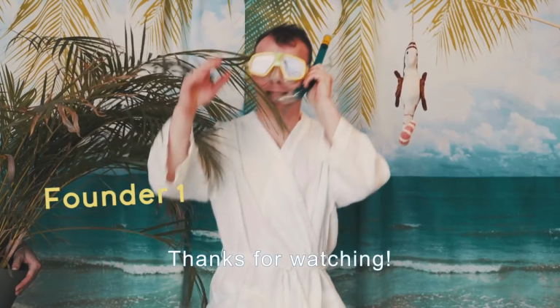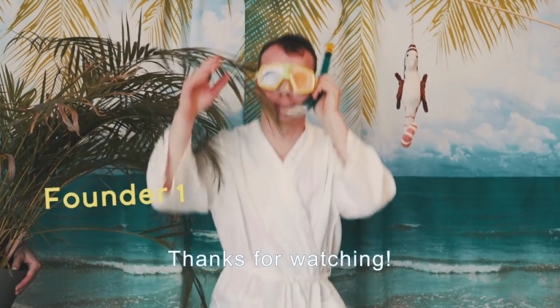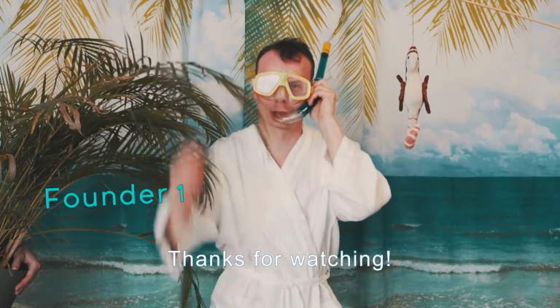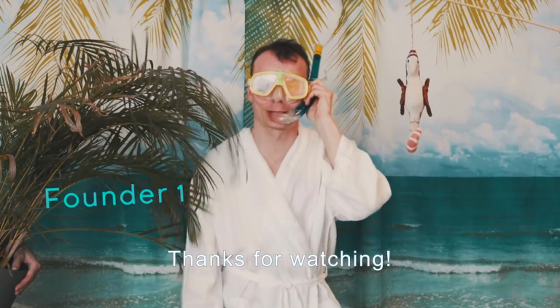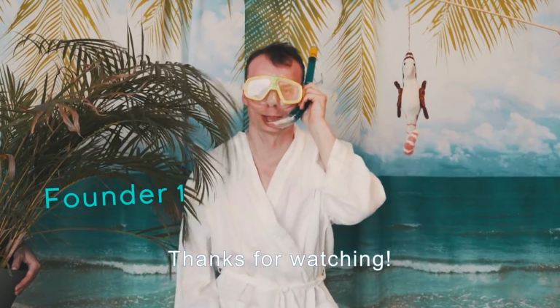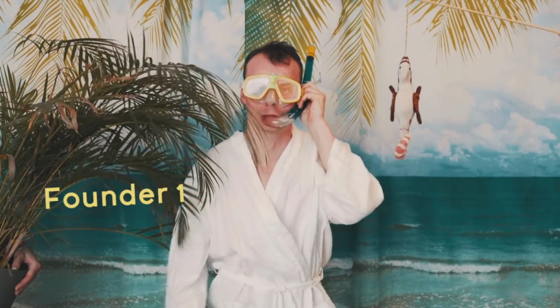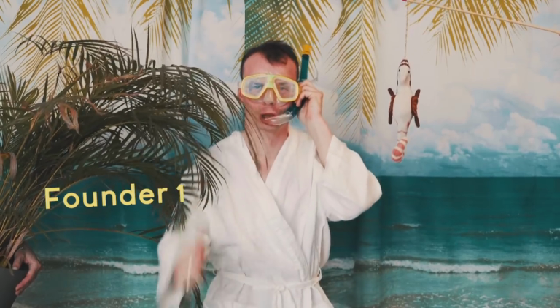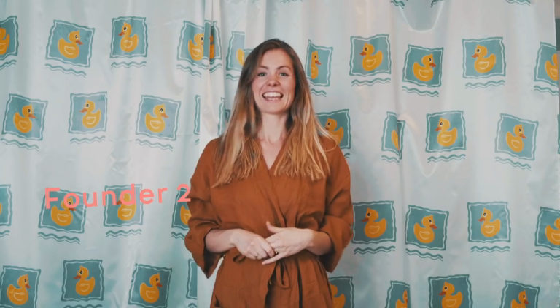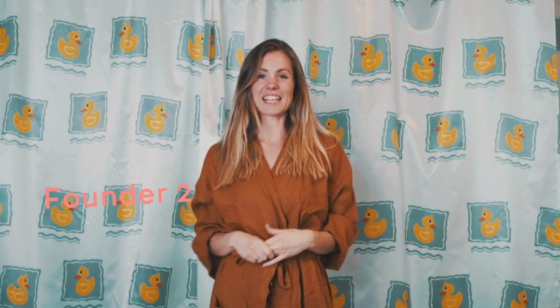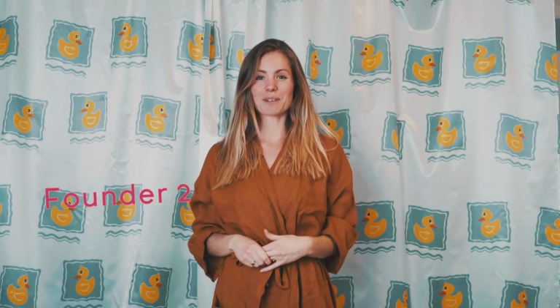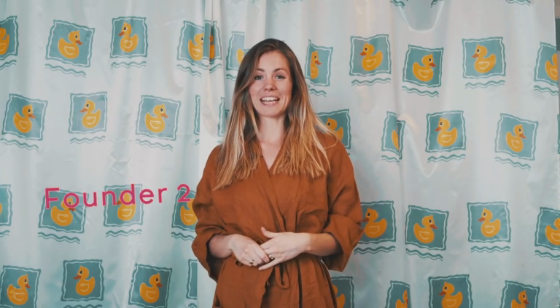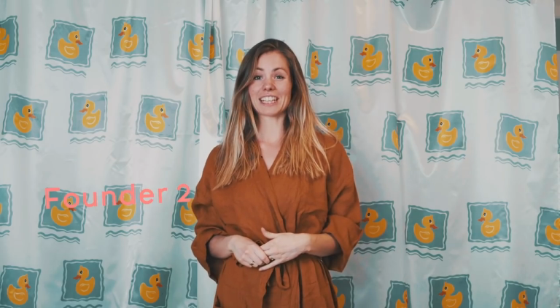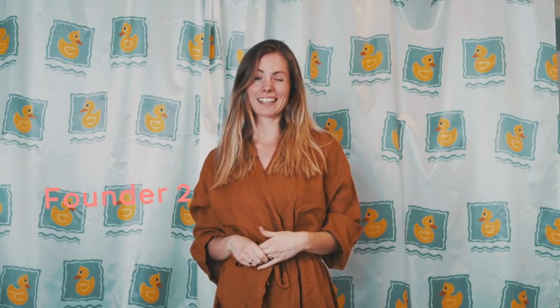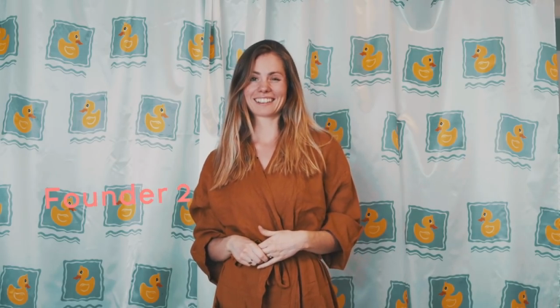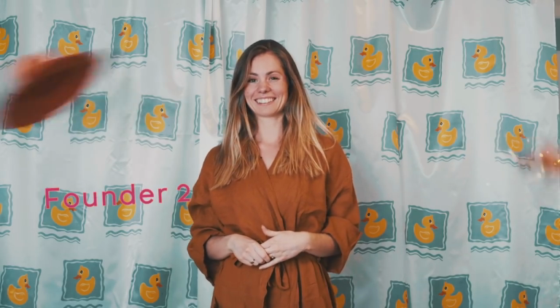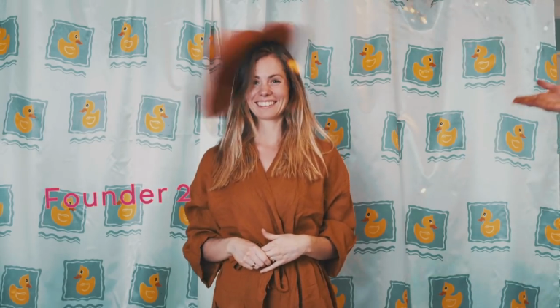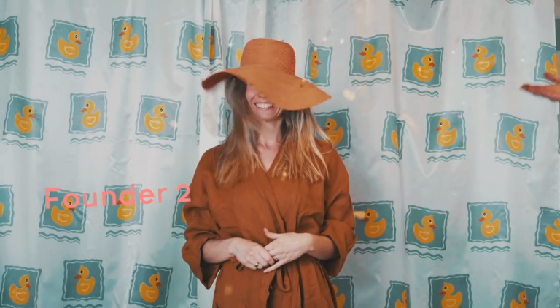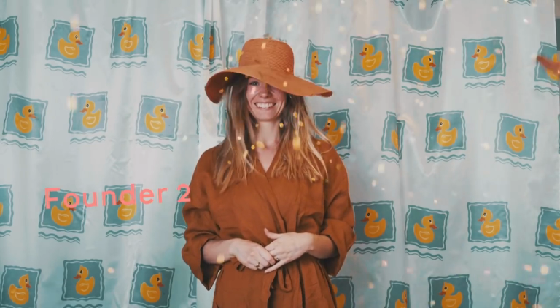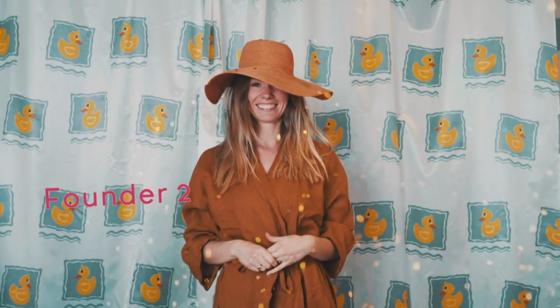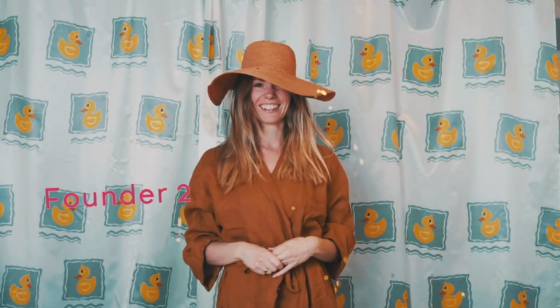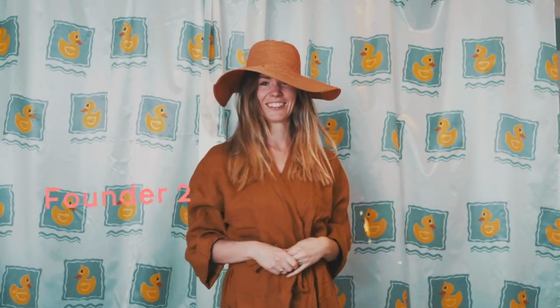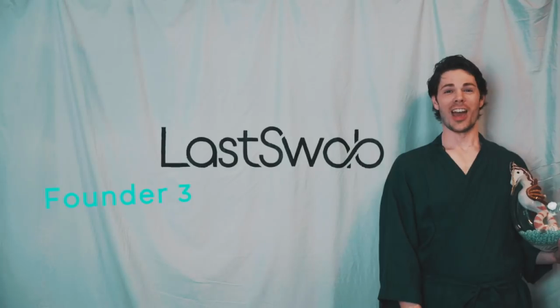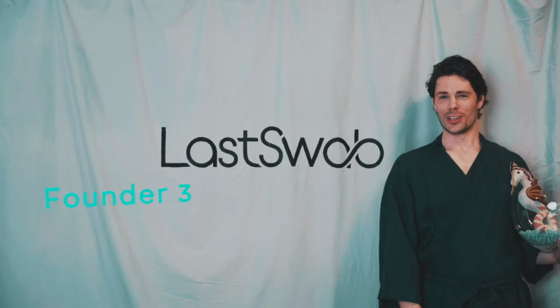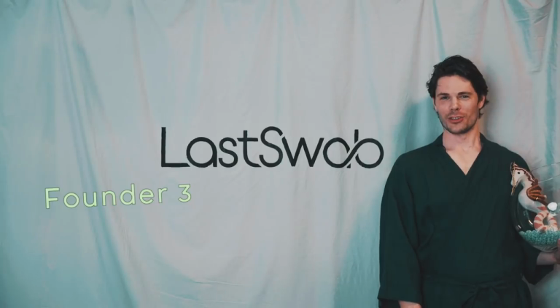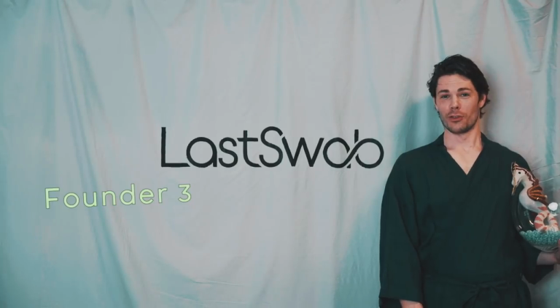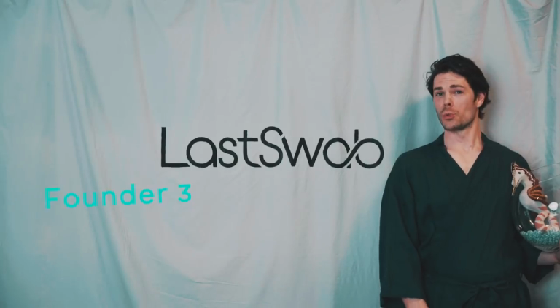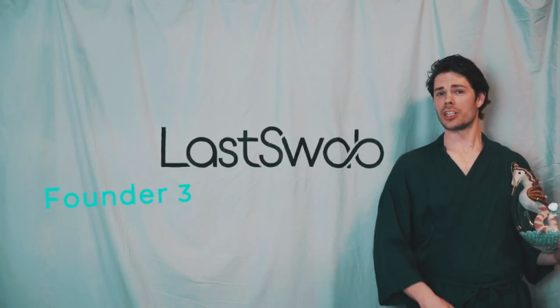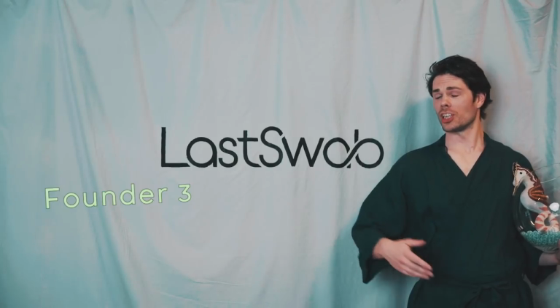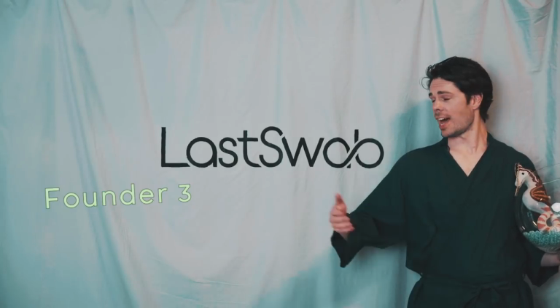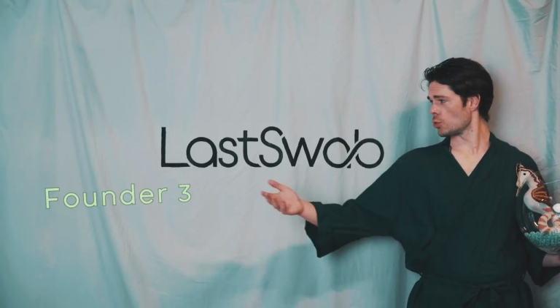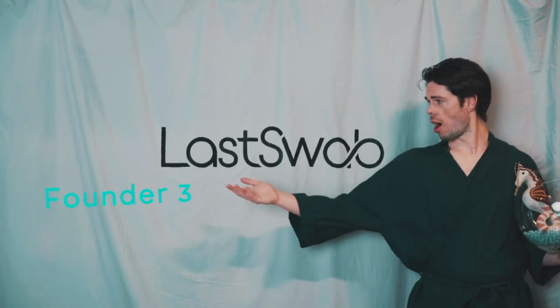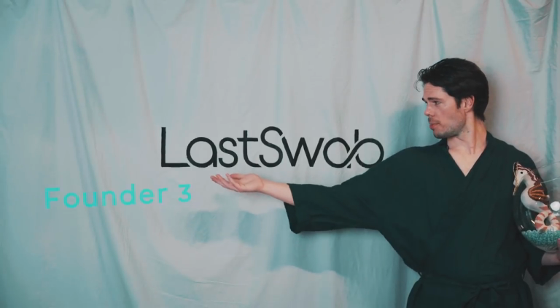Thanks for touching! Thanks for pledging. Thanks for switching to Last Swap.